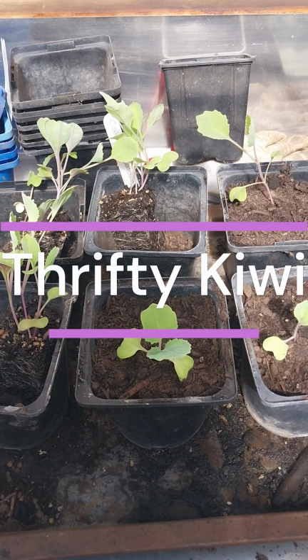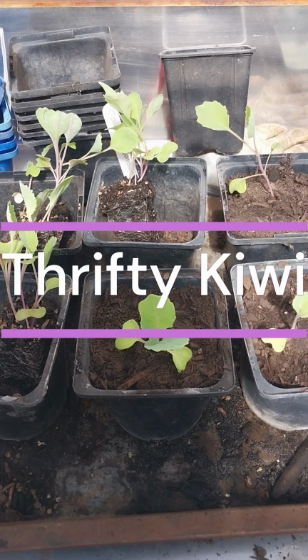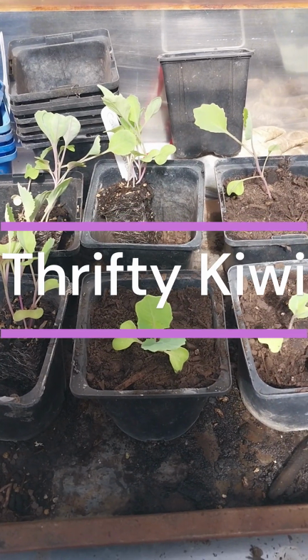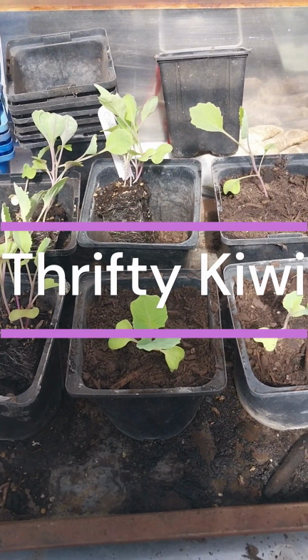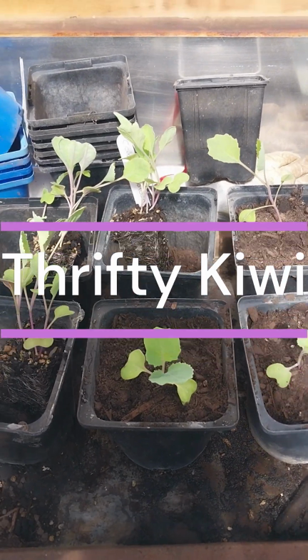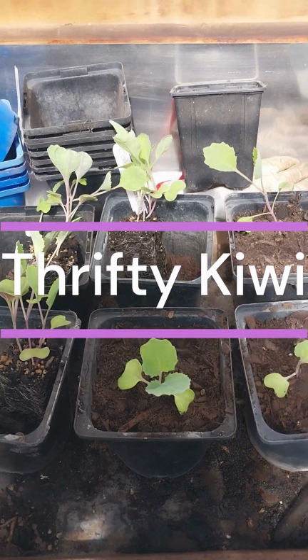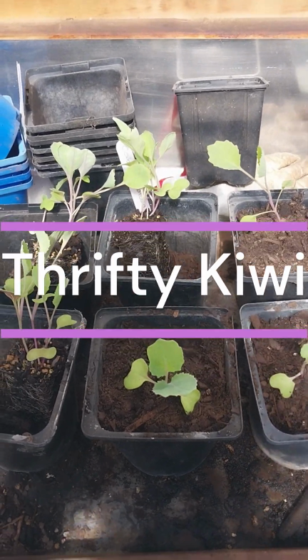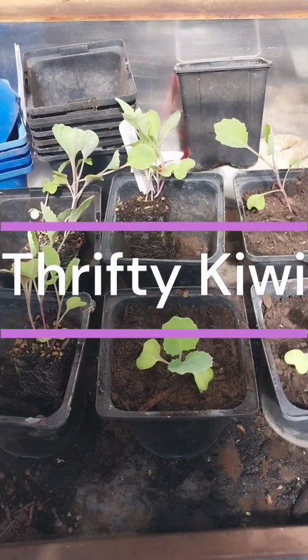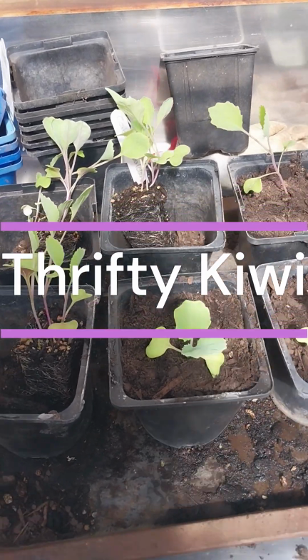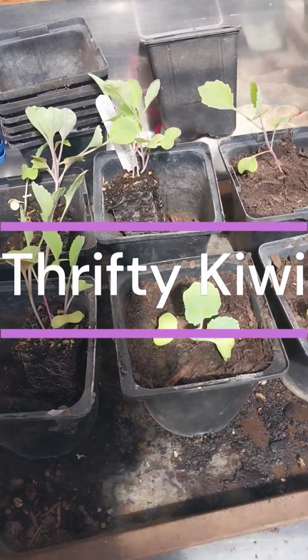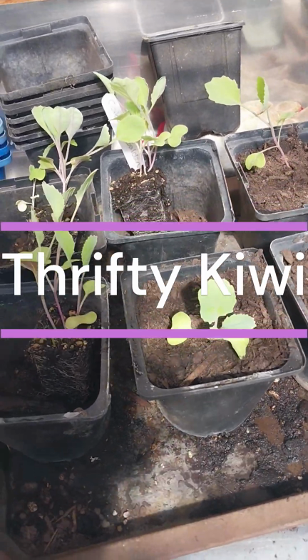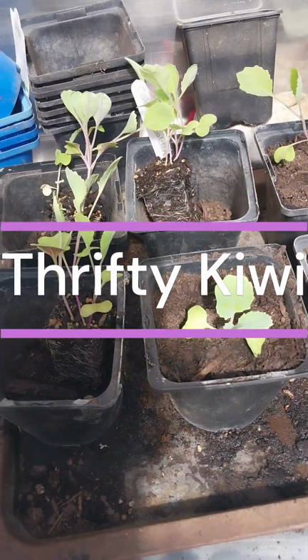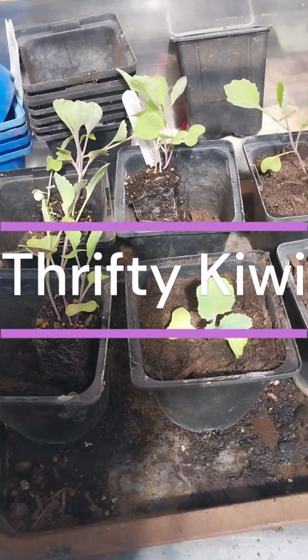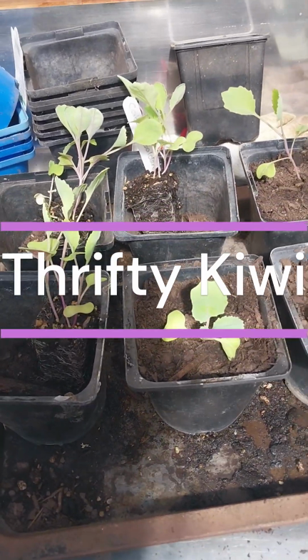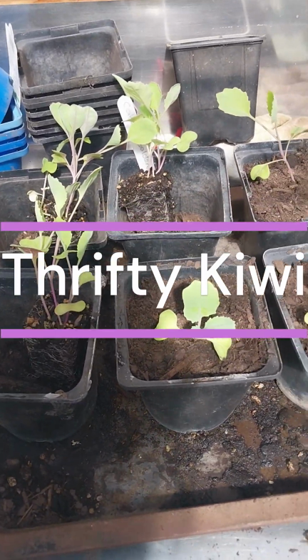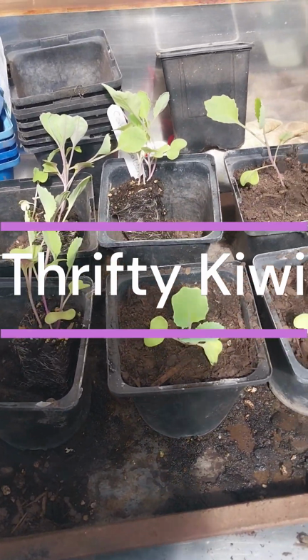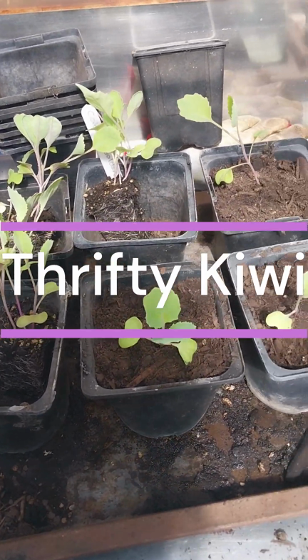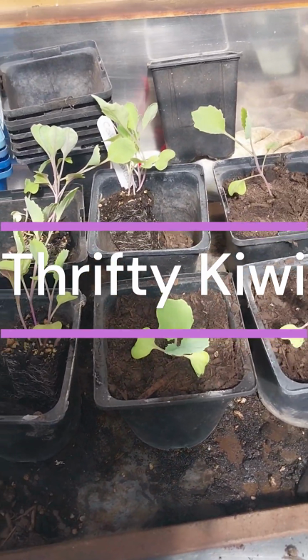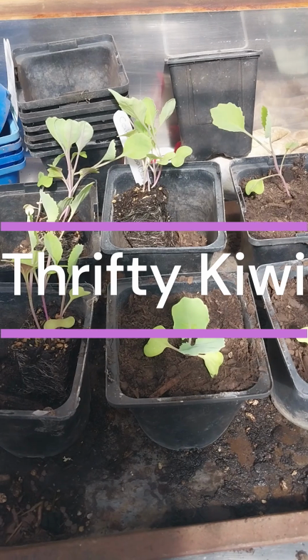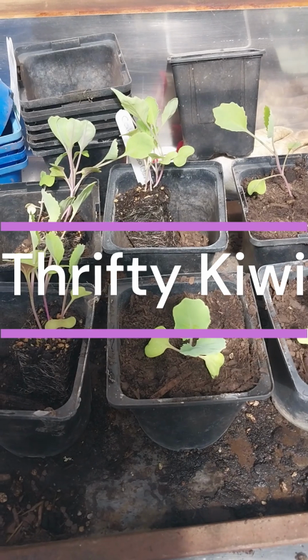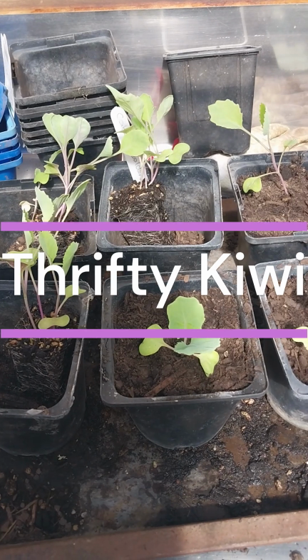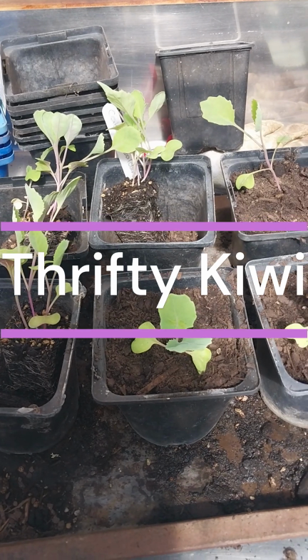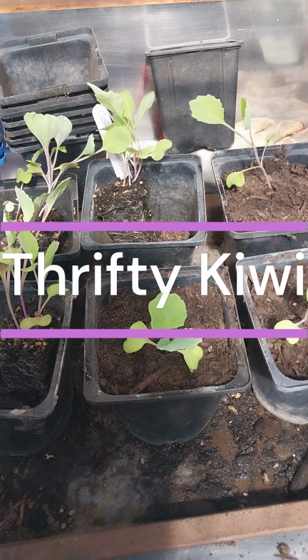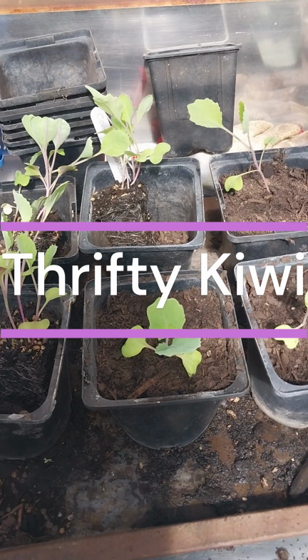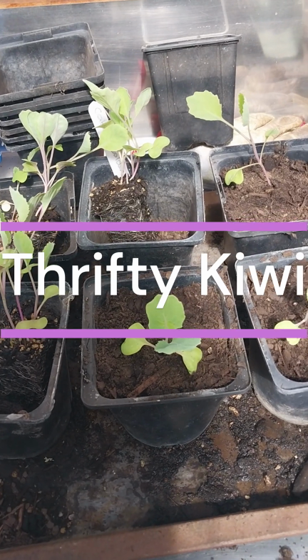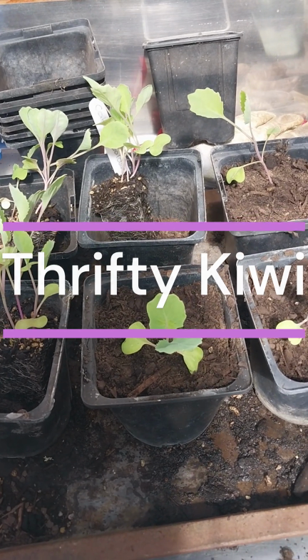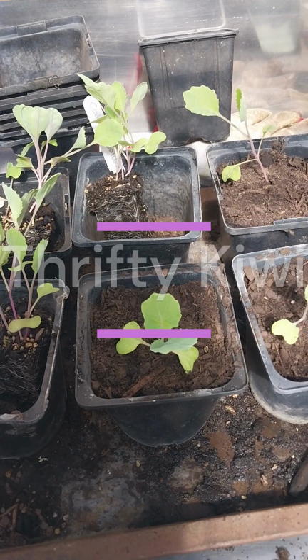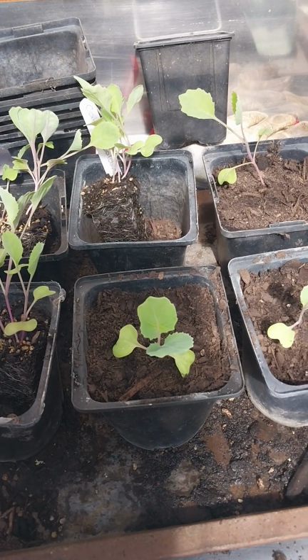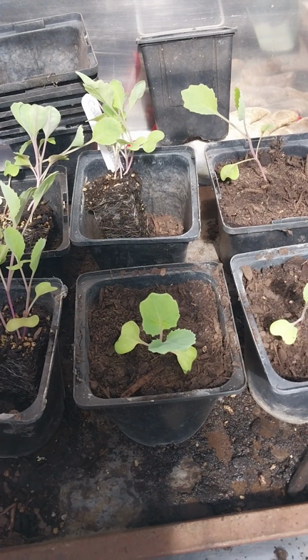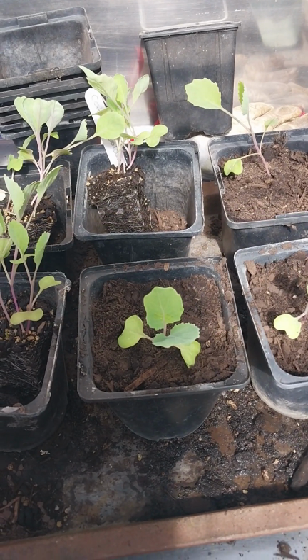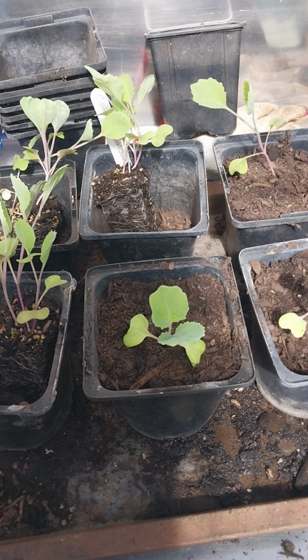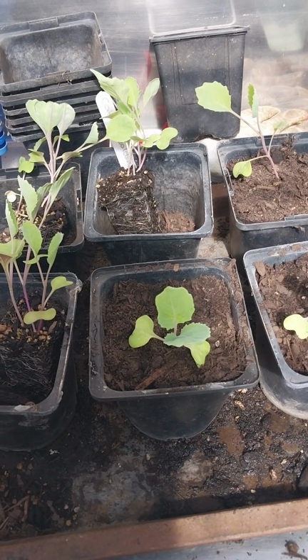Hi, Thrifty Kiwi here. Today I'm potting up some seedlings. These ones are cabbage seedlings. I just wanted to show you what I do.